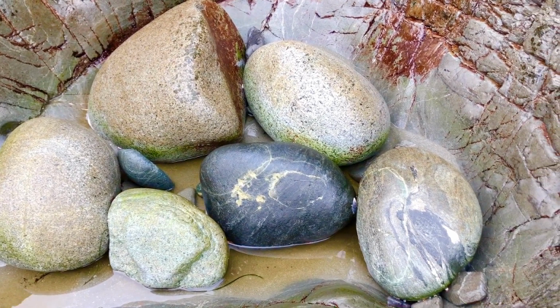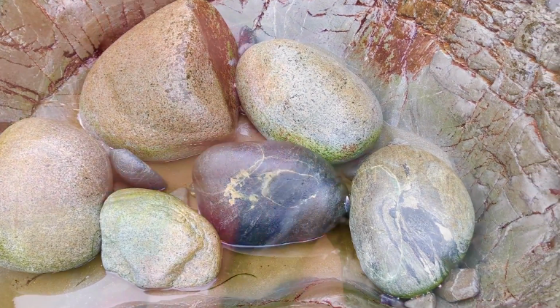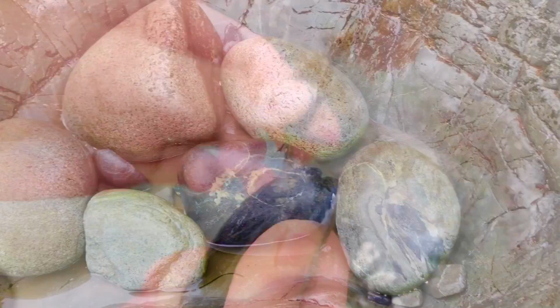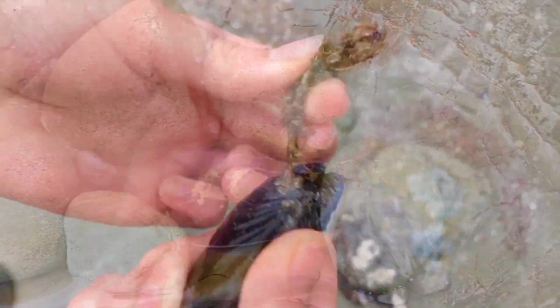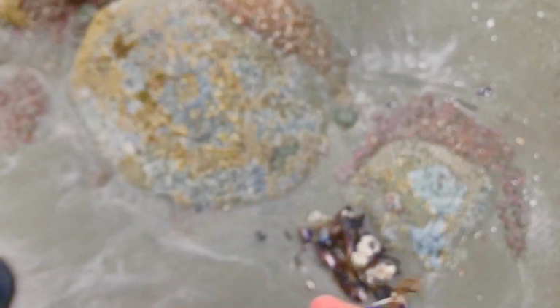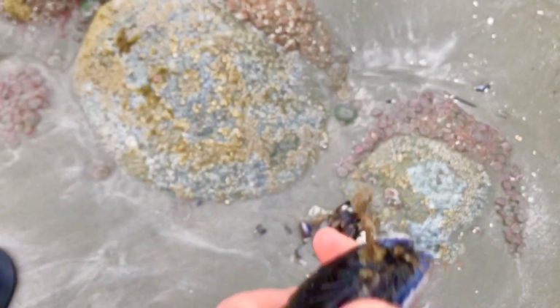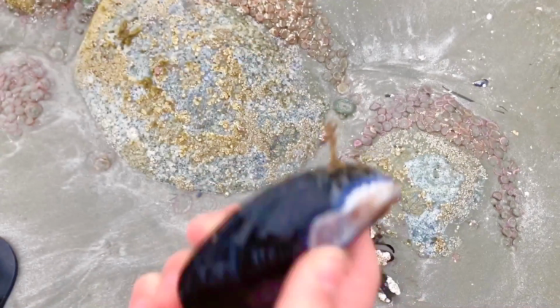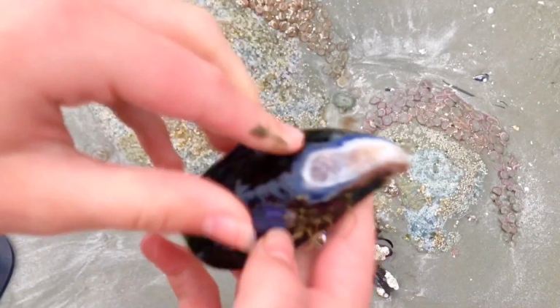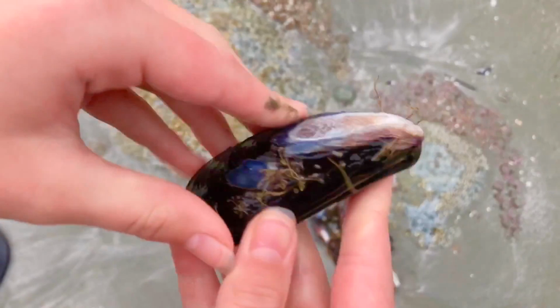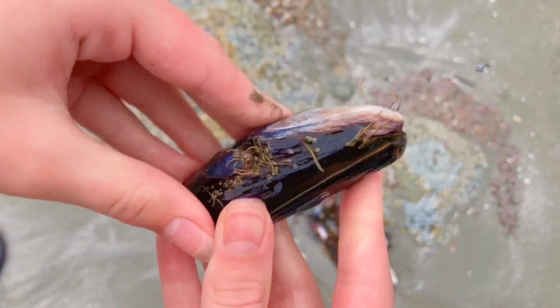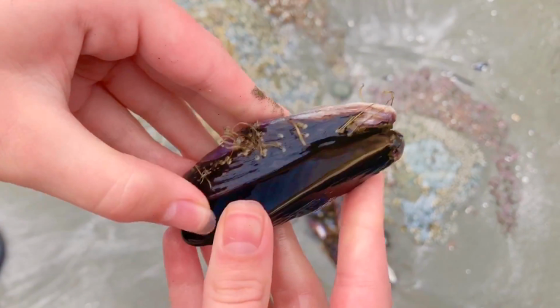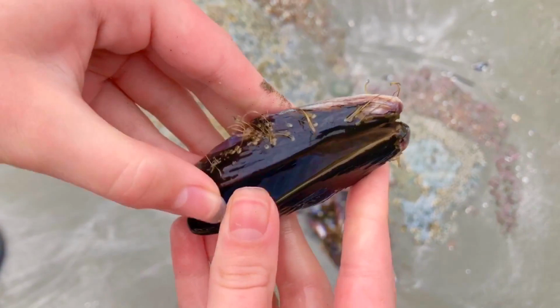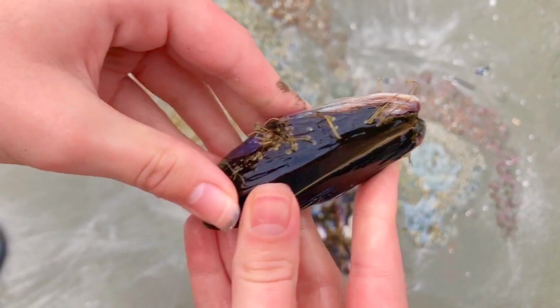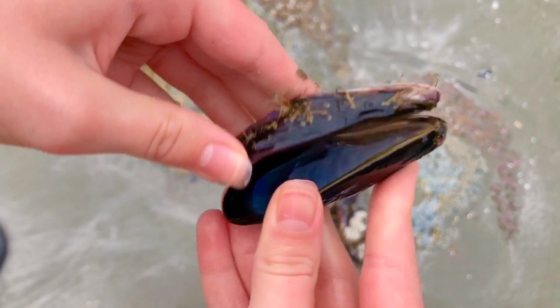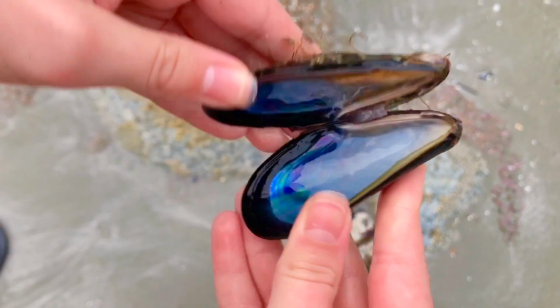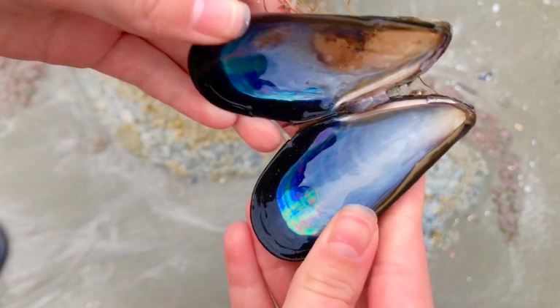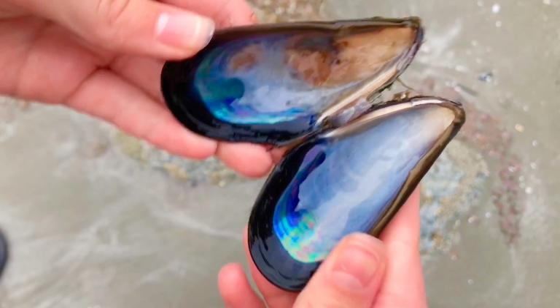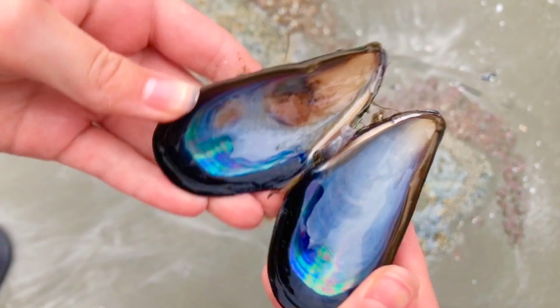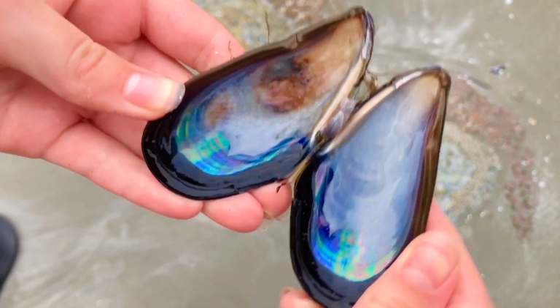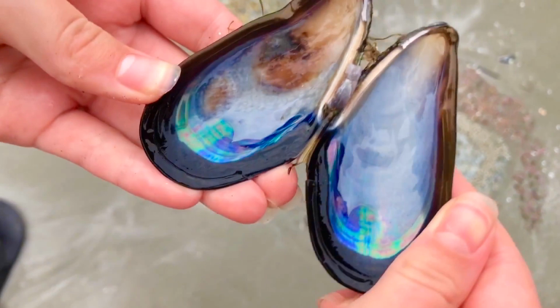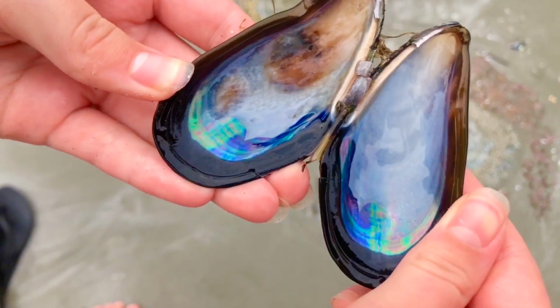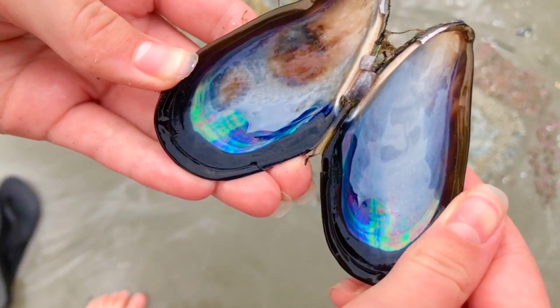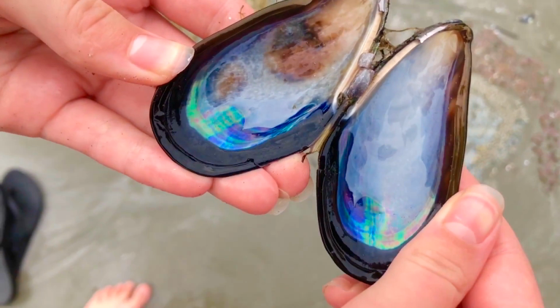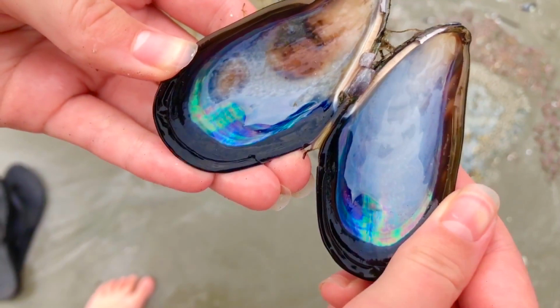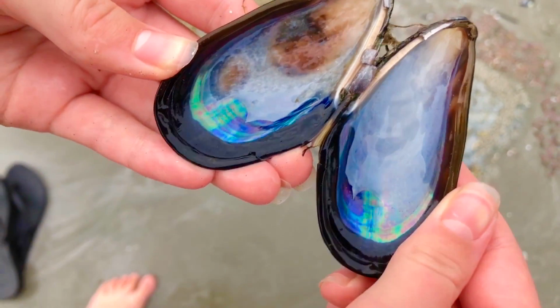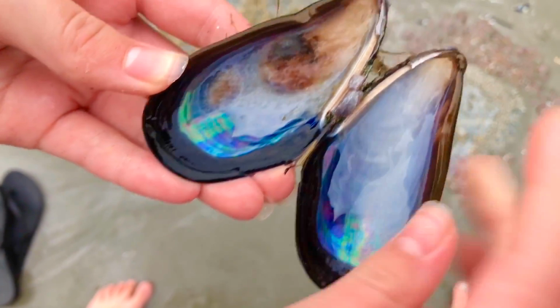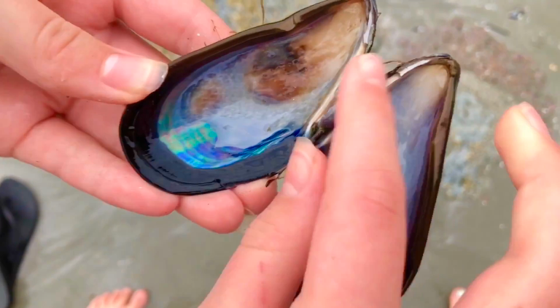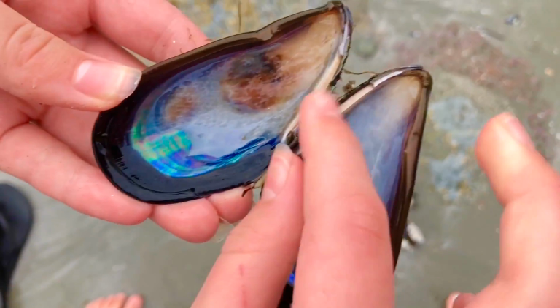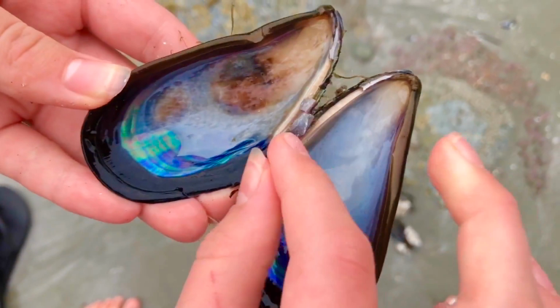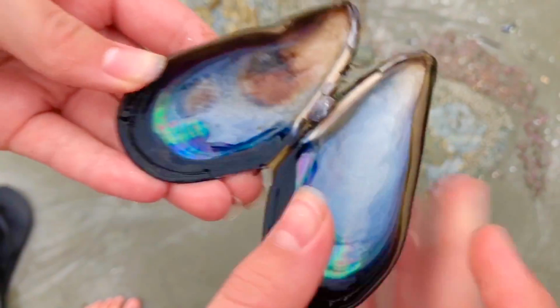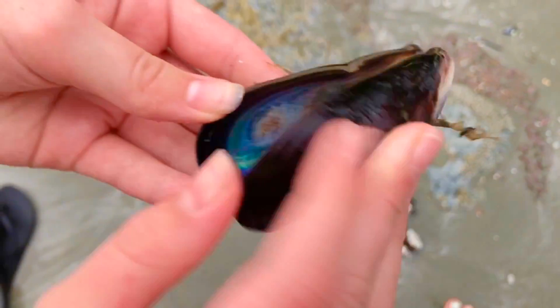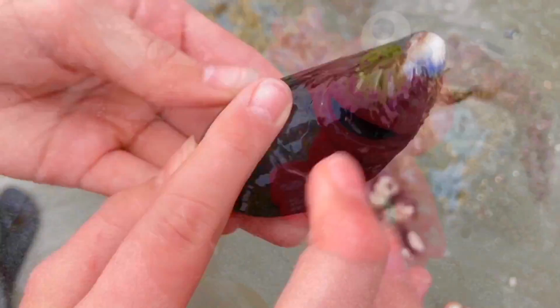Tiny Treasures has found a shell from a mussel. There isn't a mussel inside, but look at the beautiful rainbow colors.